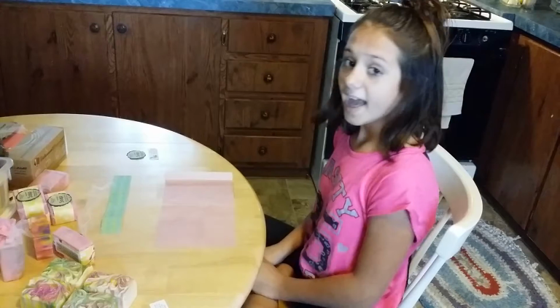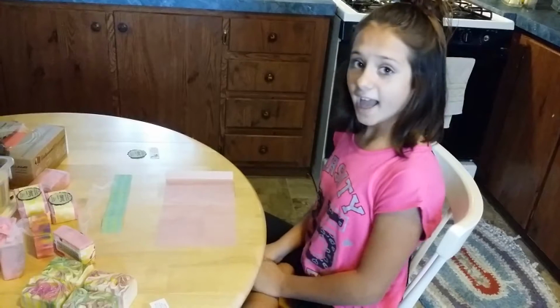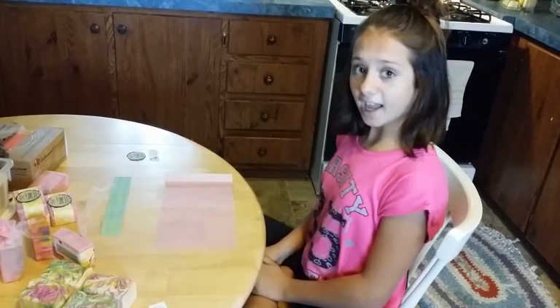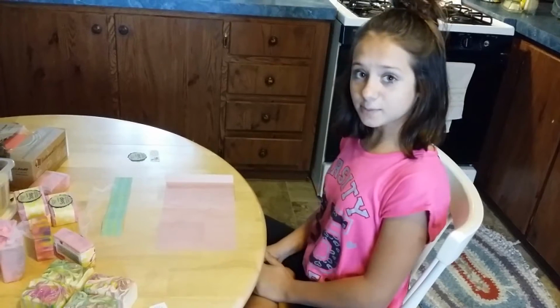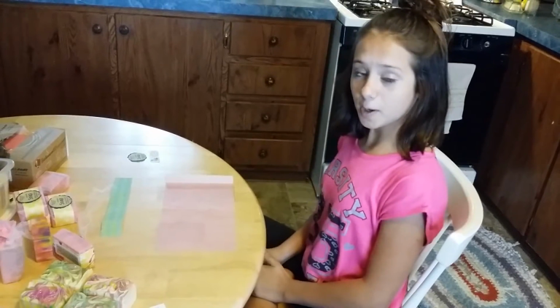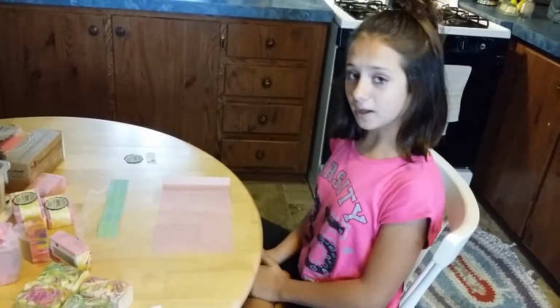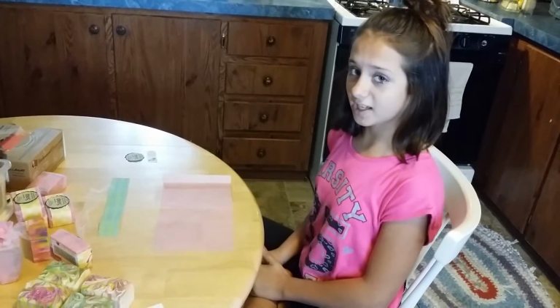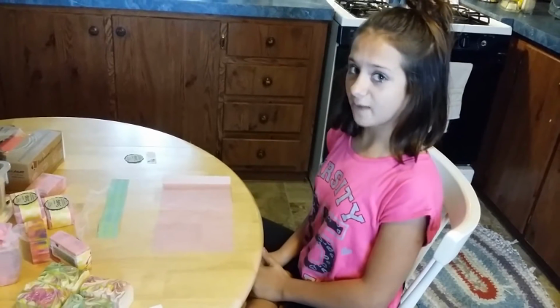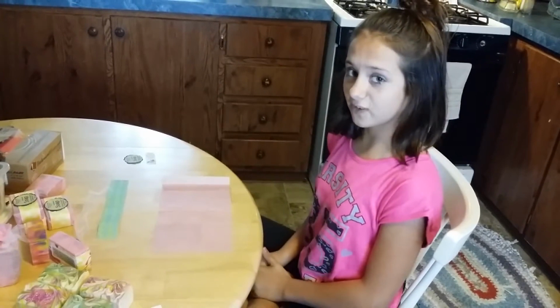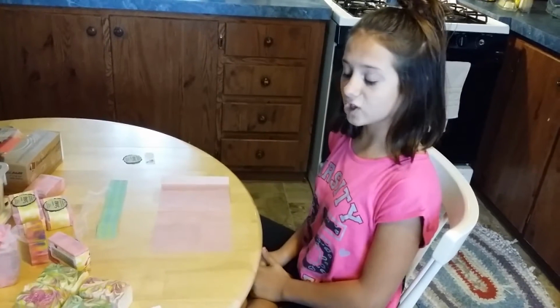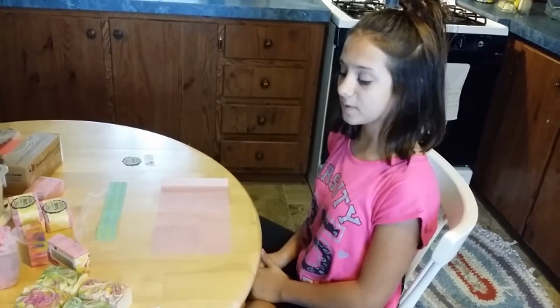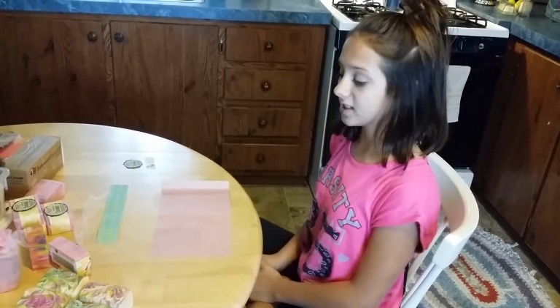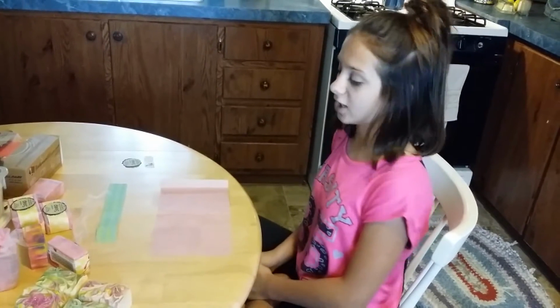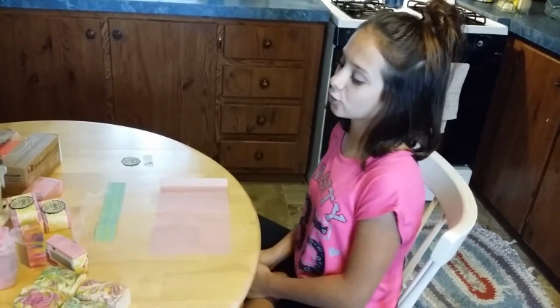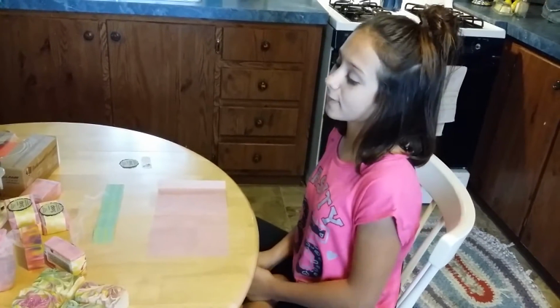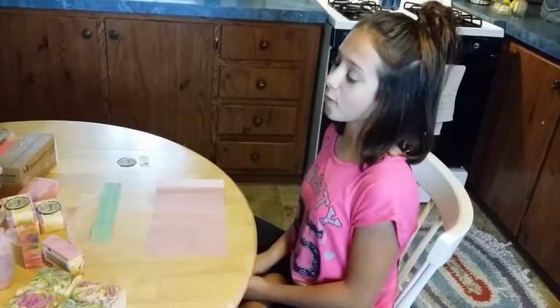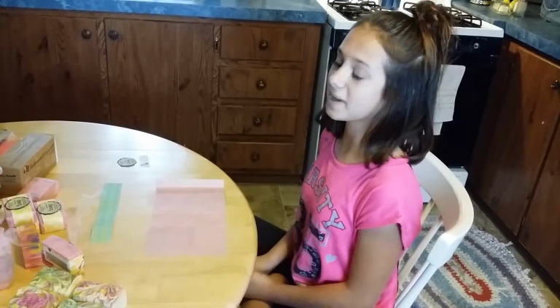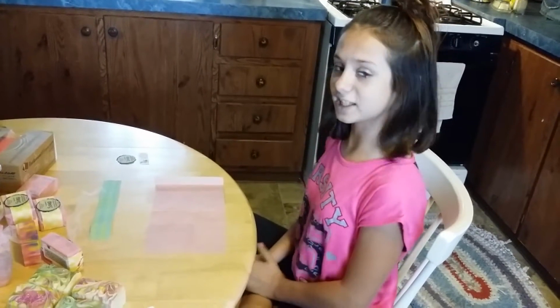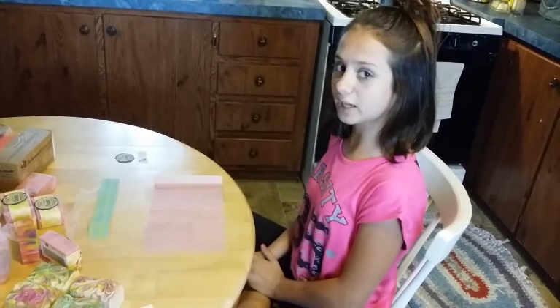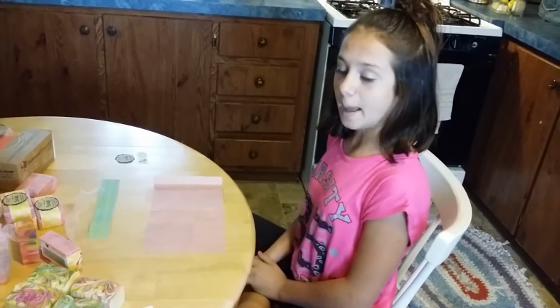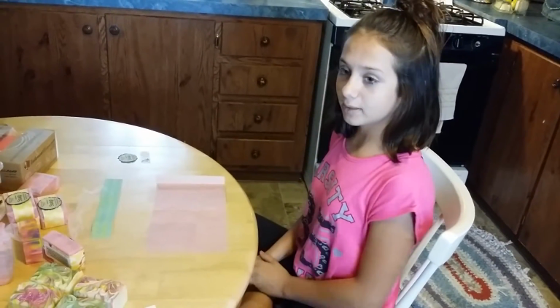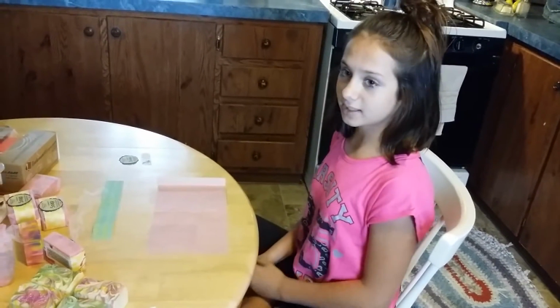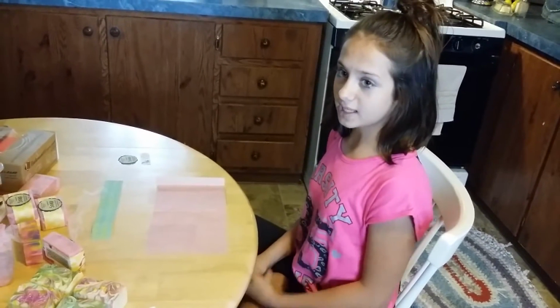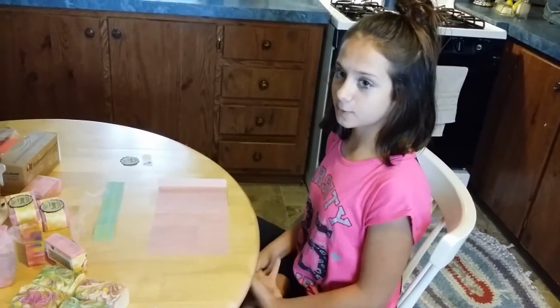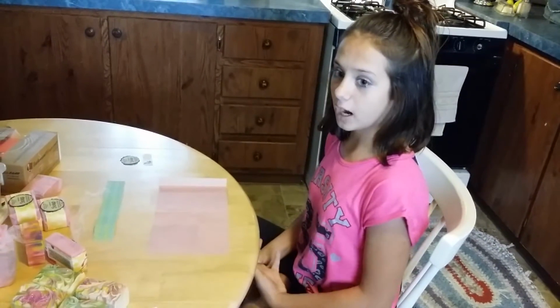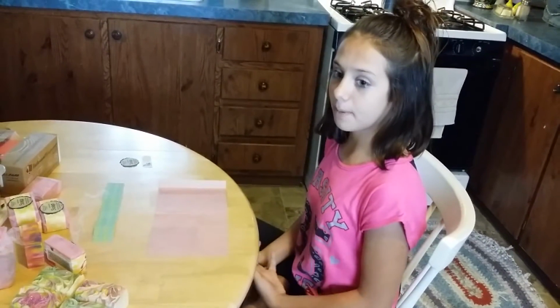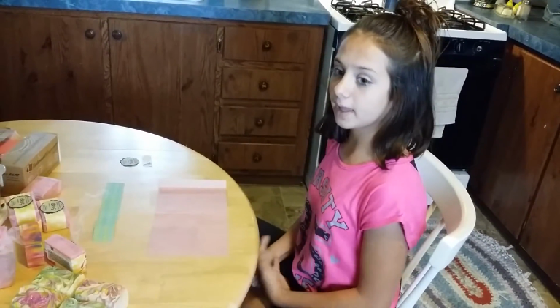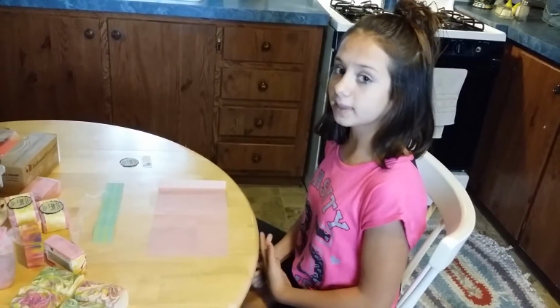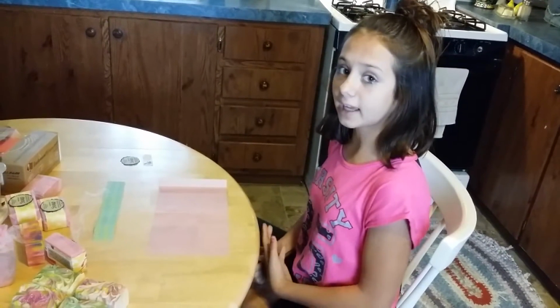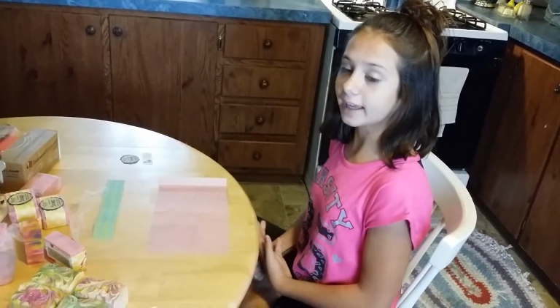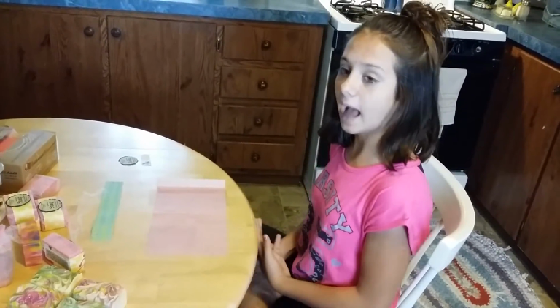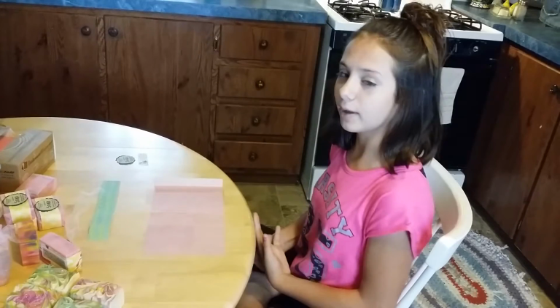Hi guys, welcome back to Cabin Fever Soaps and Essentials. Before we get started, please hit that subscribe button, like, and comment.